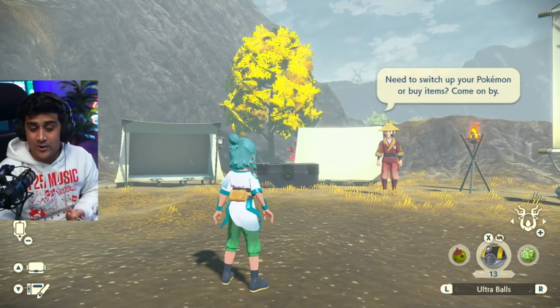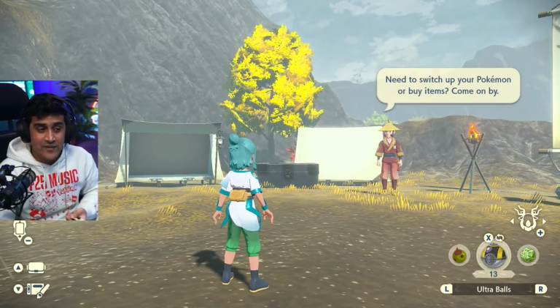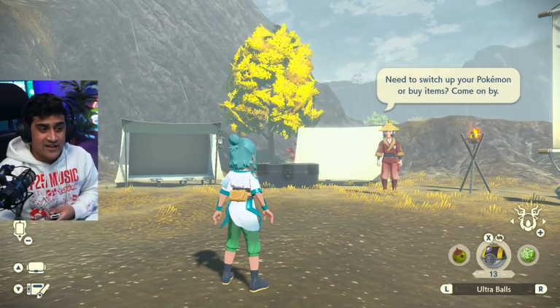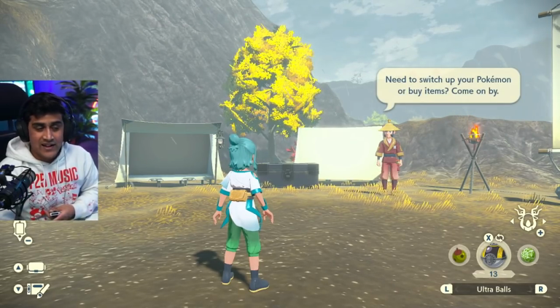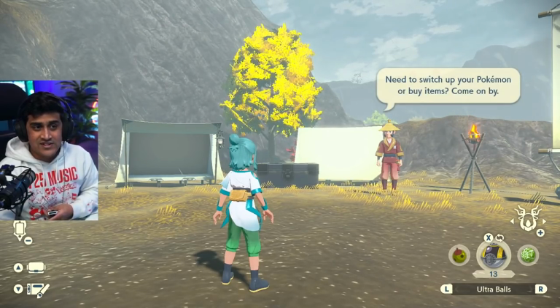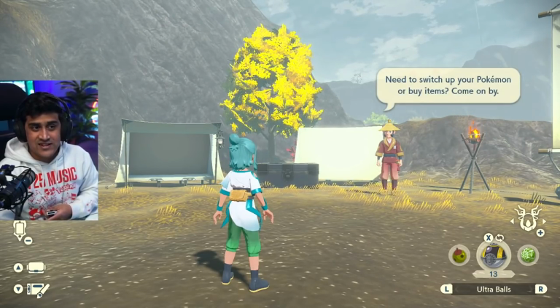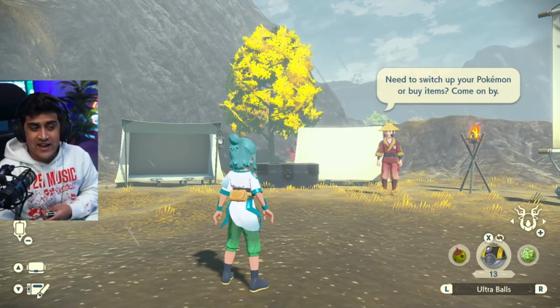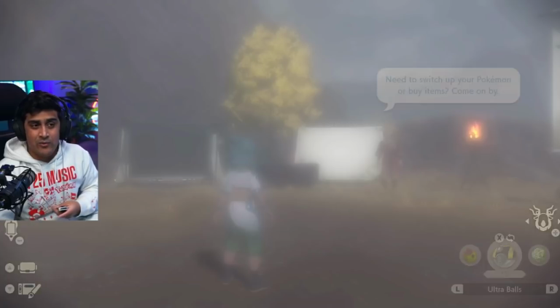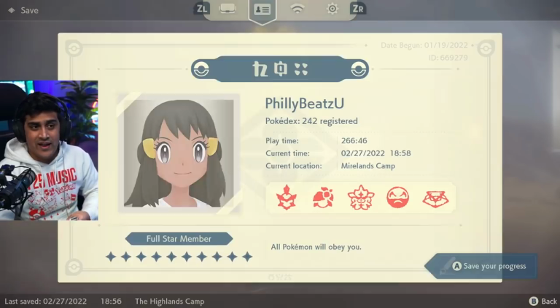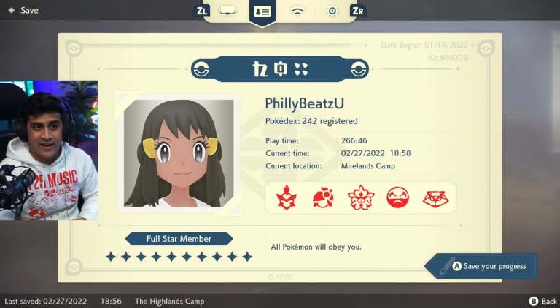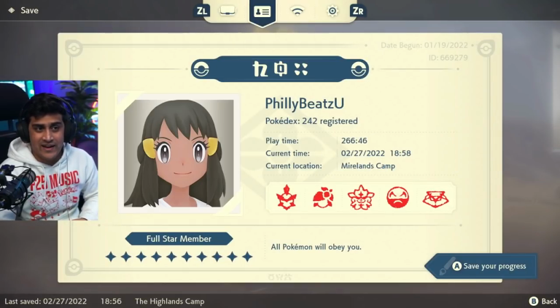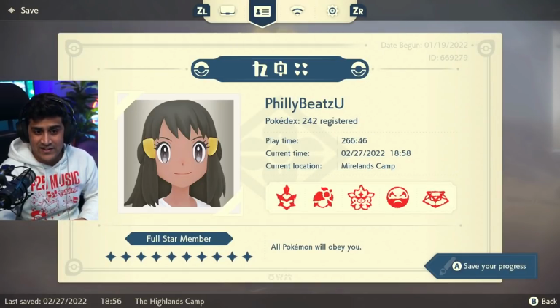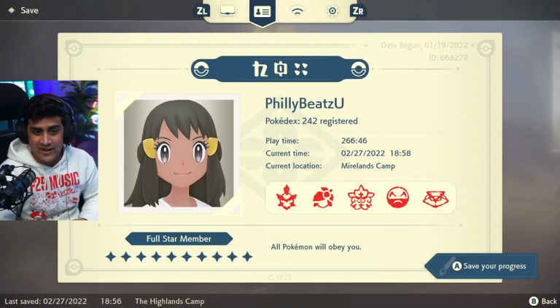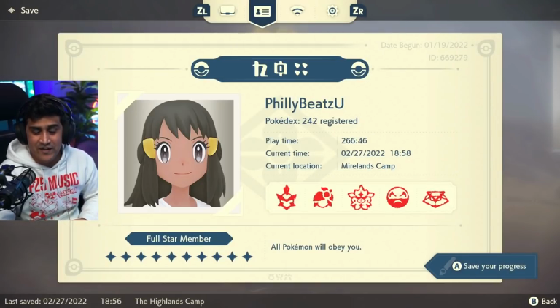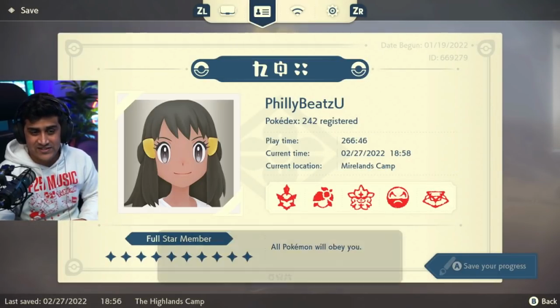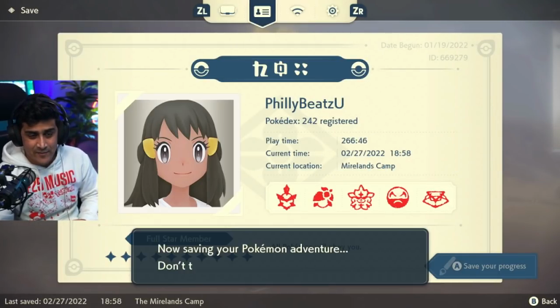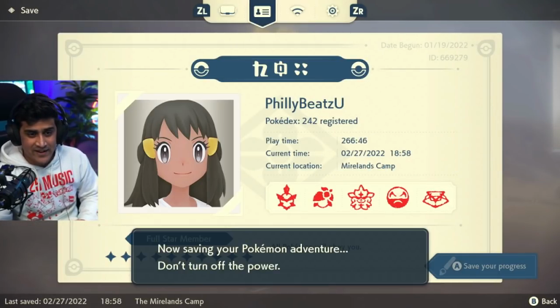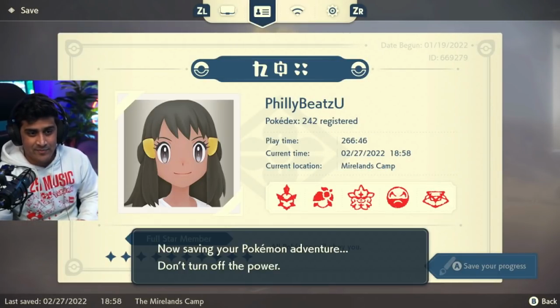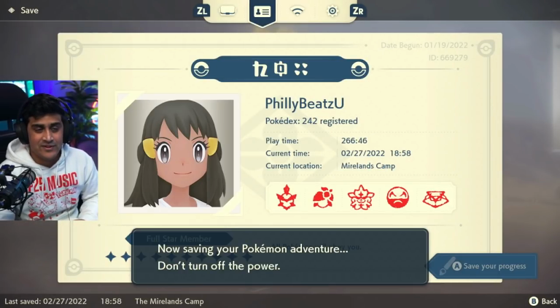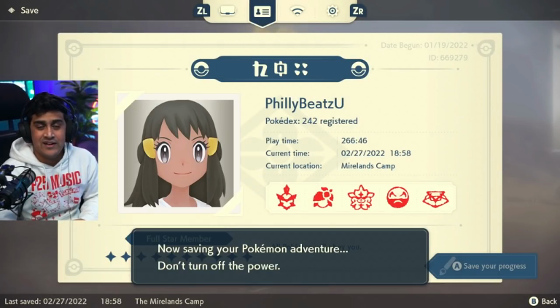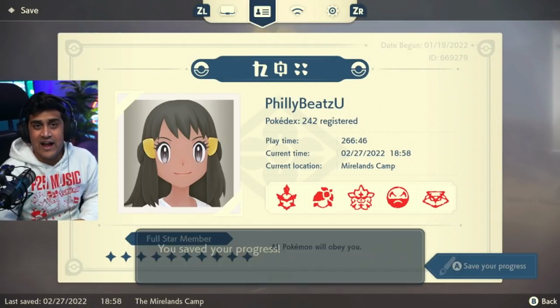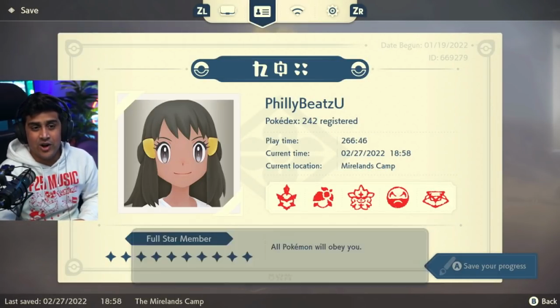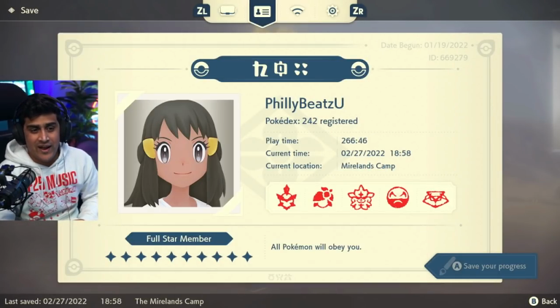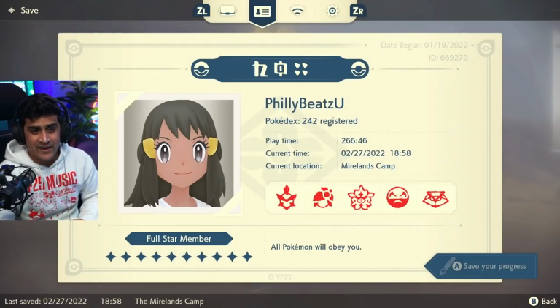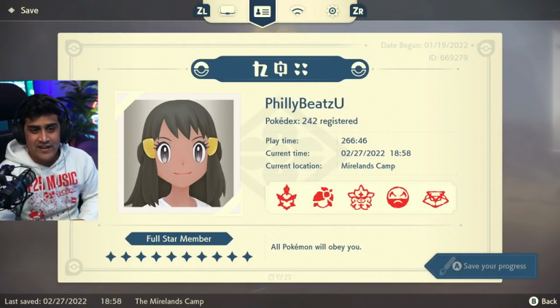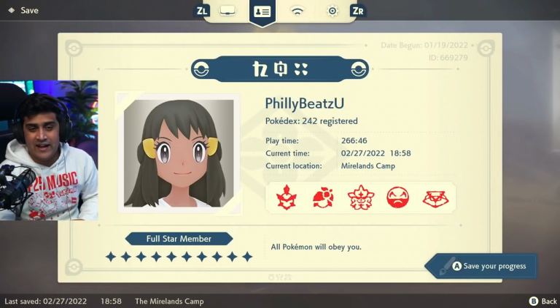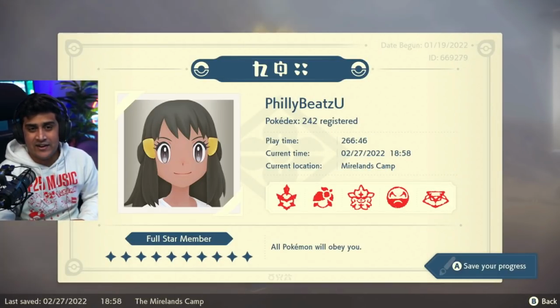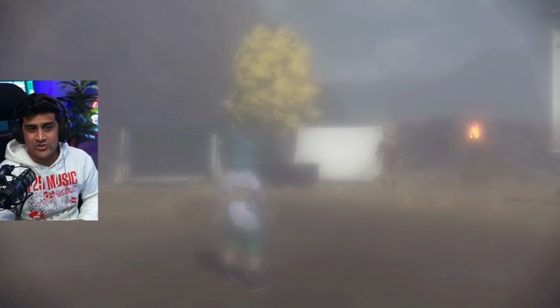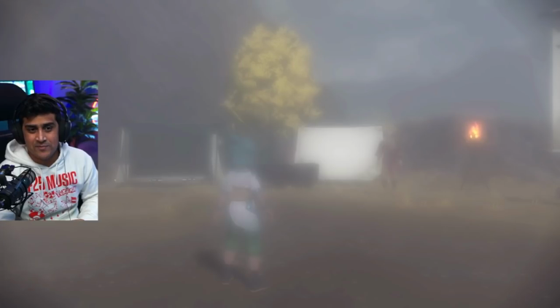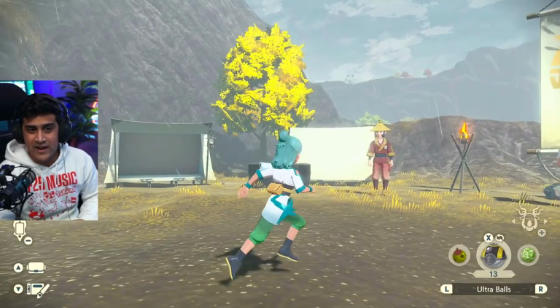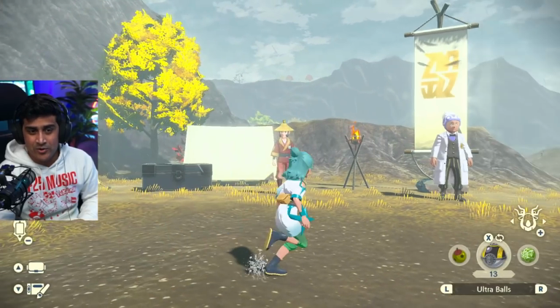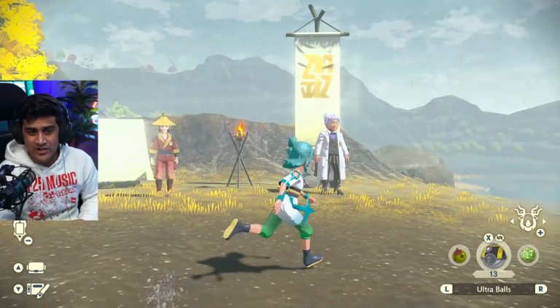So let's say I went ahead and did that — I save at camp and go check my Golducks. Hypothetically, I check it and it's not shiny, so I reset my game.